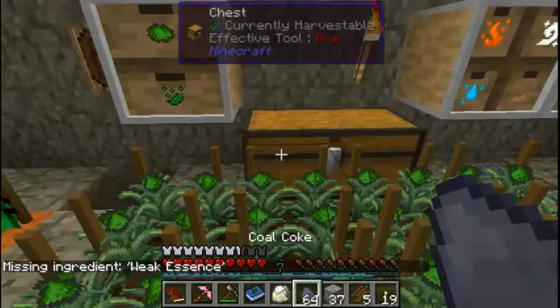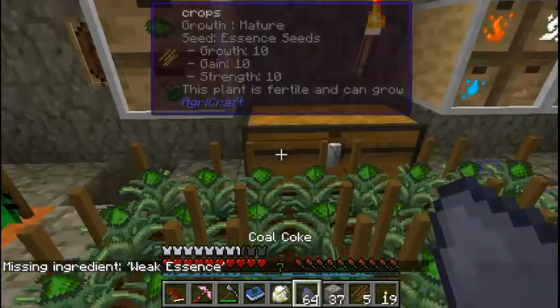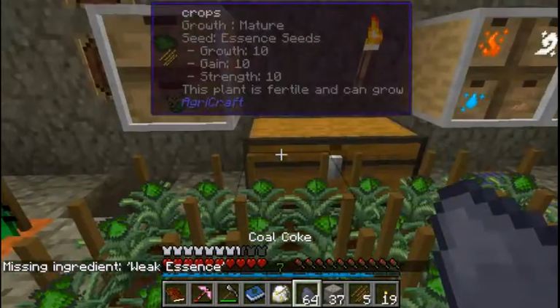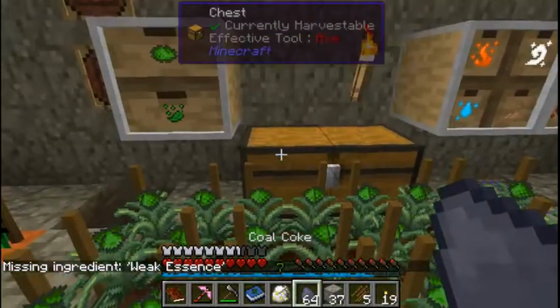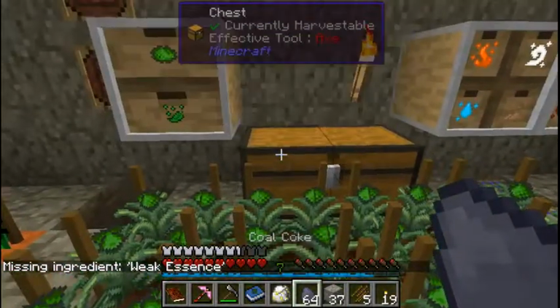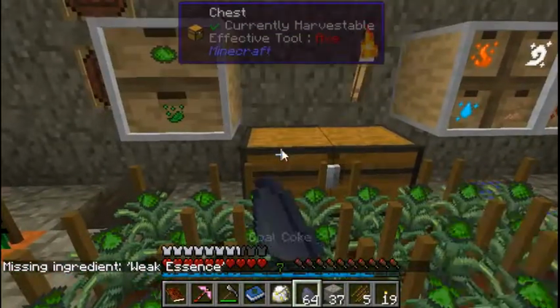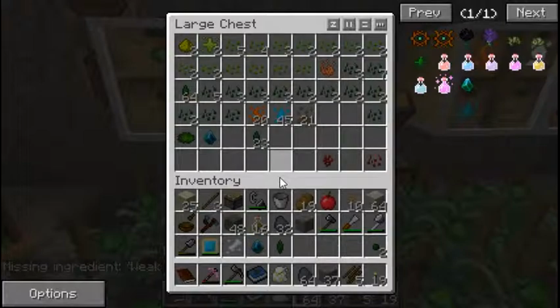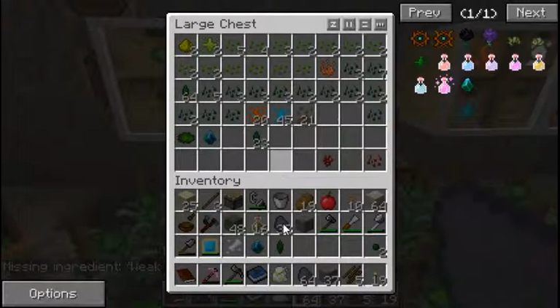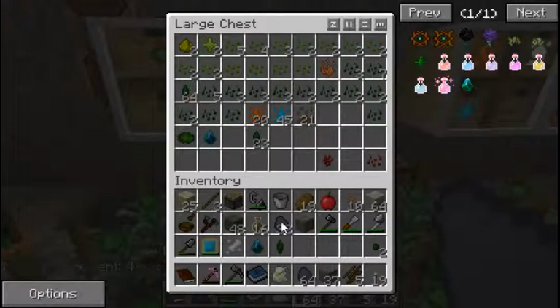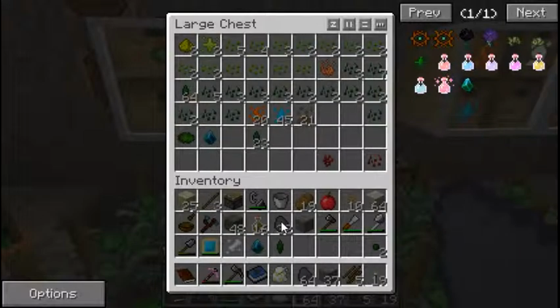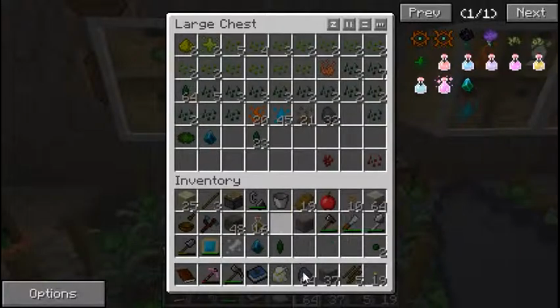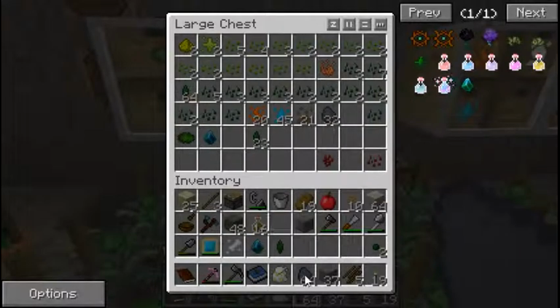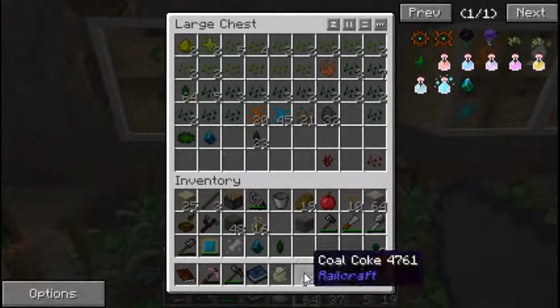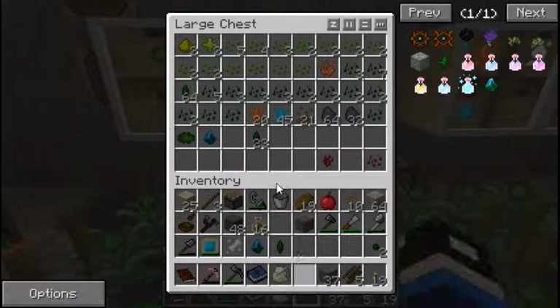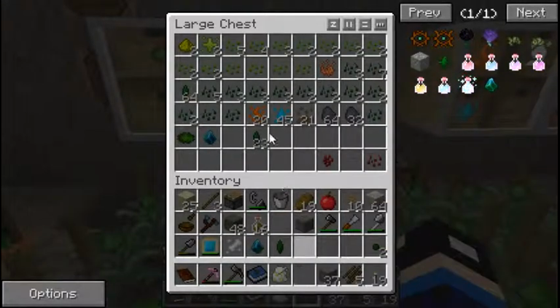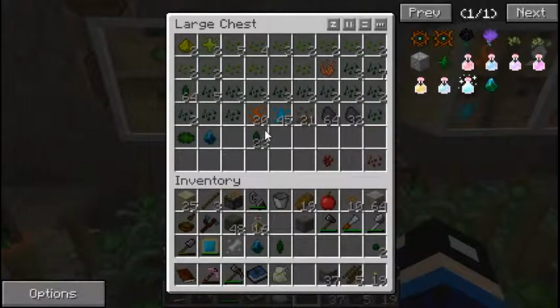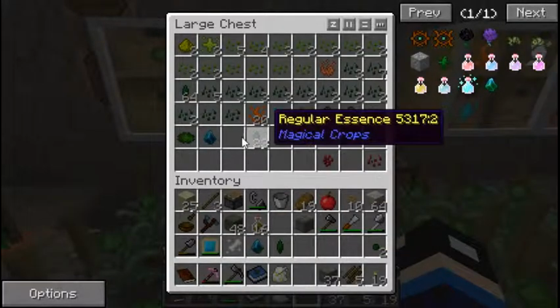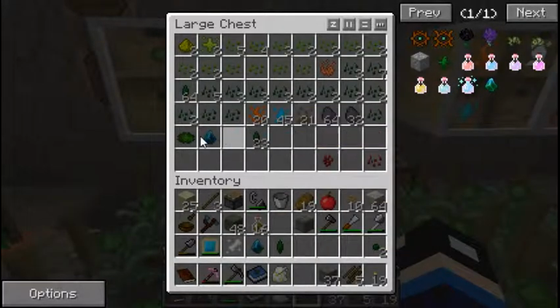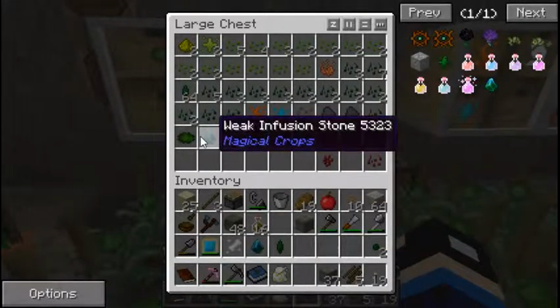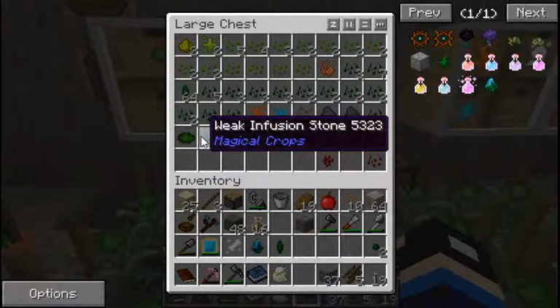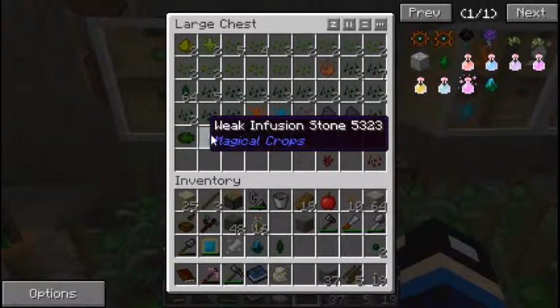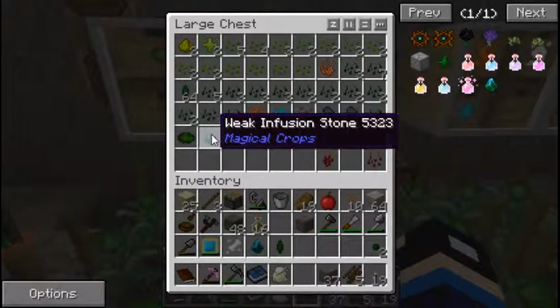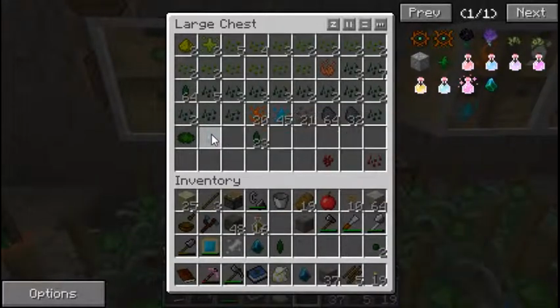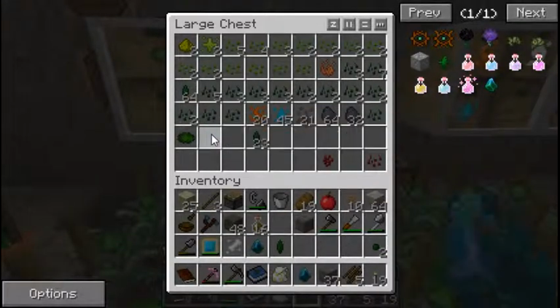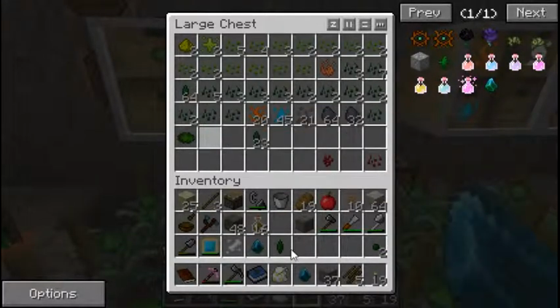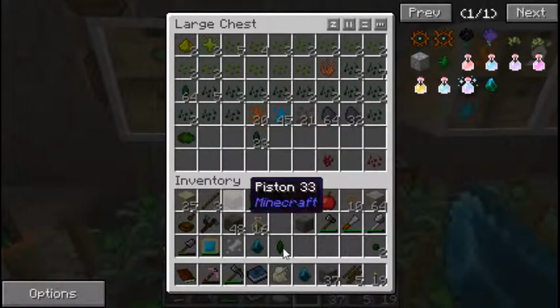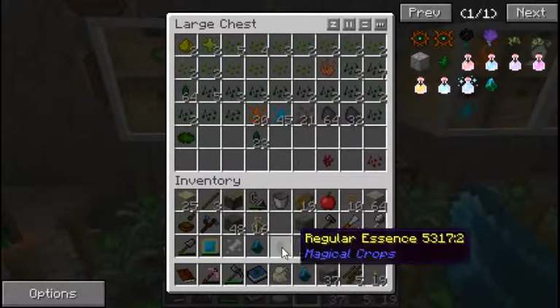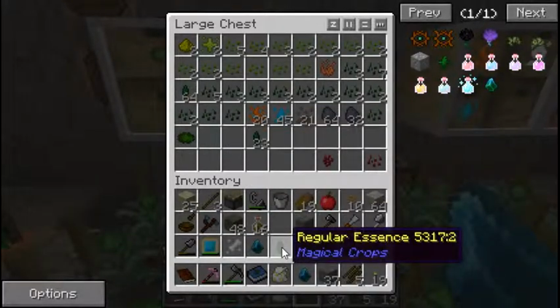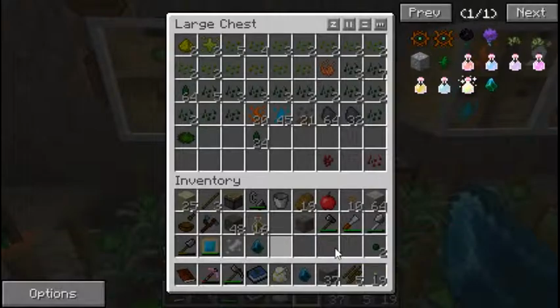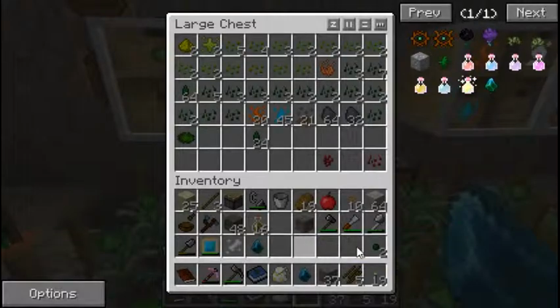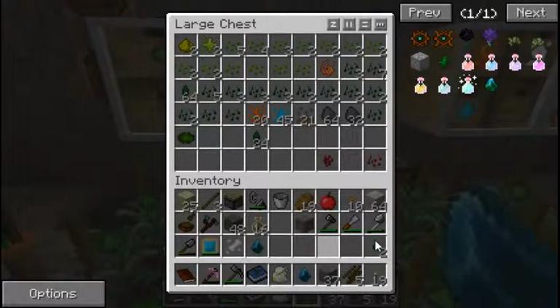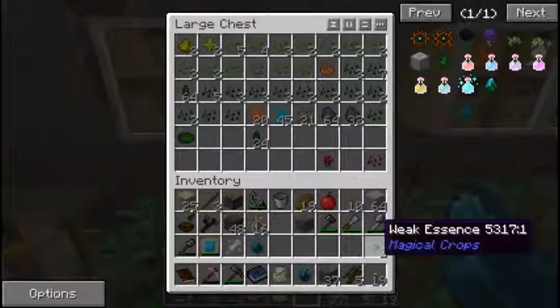So what I can do here - let me throw this stuff in - grab my weak infusion stone.